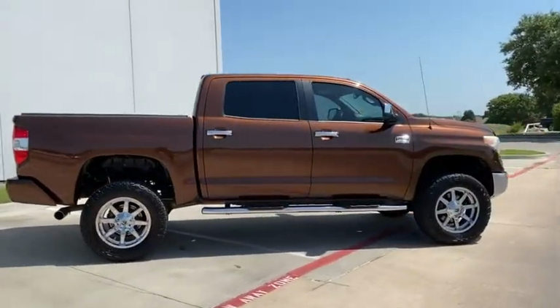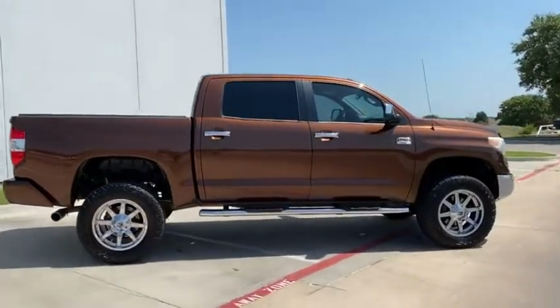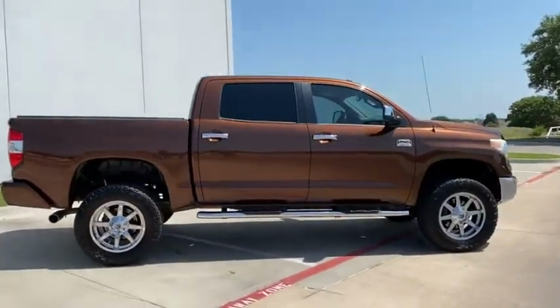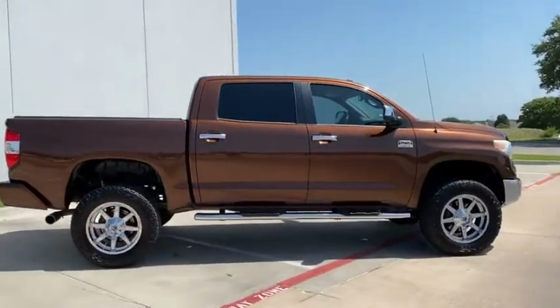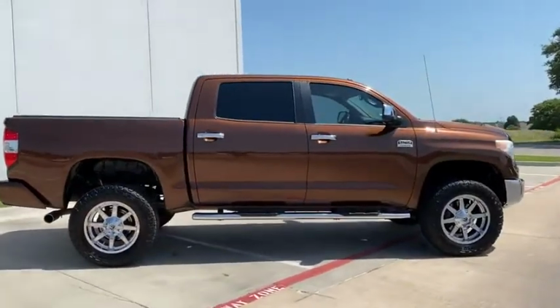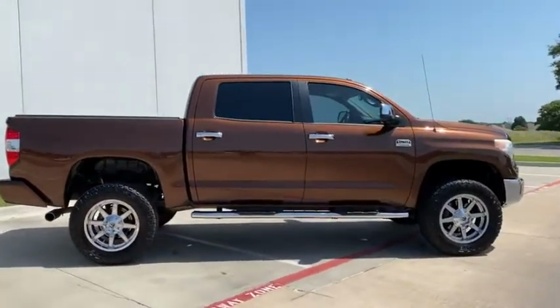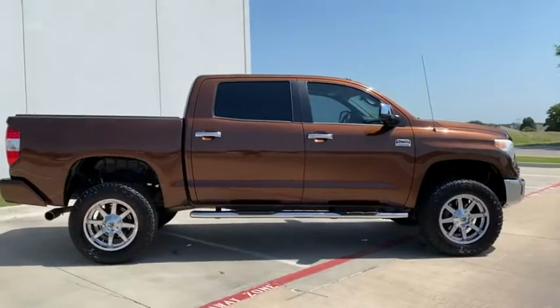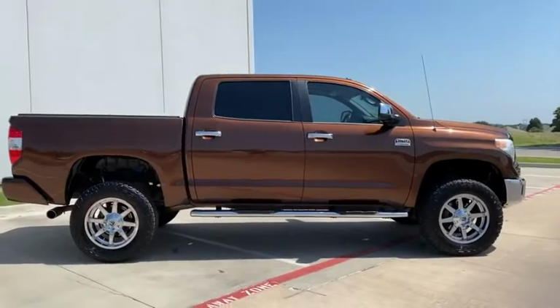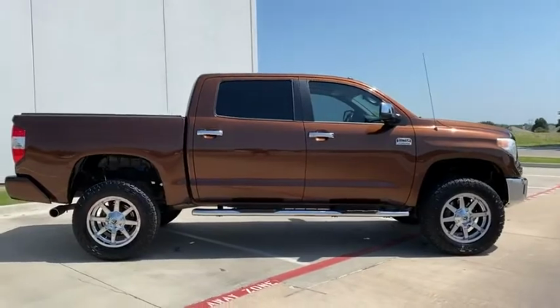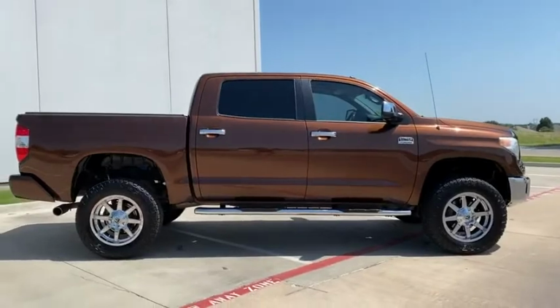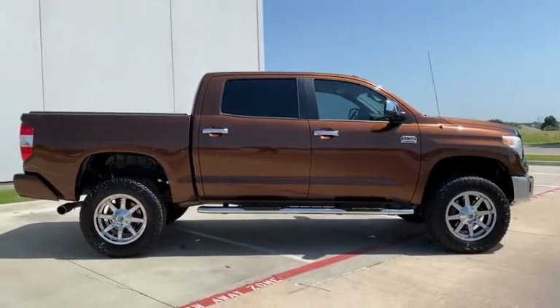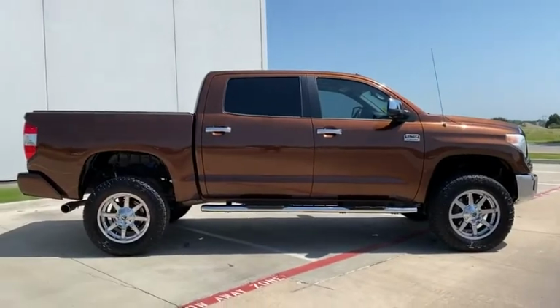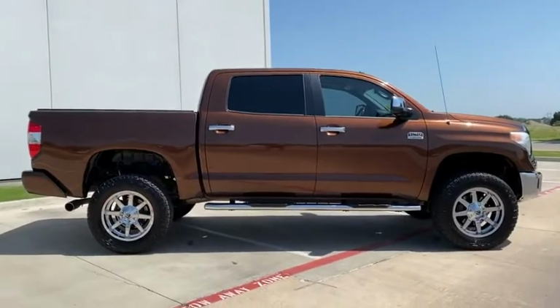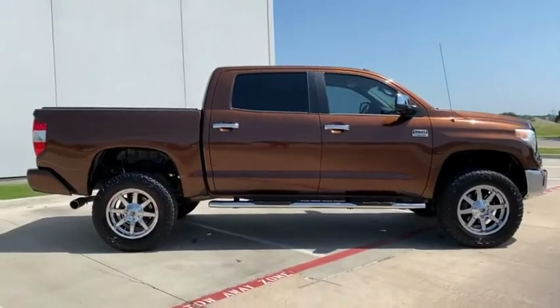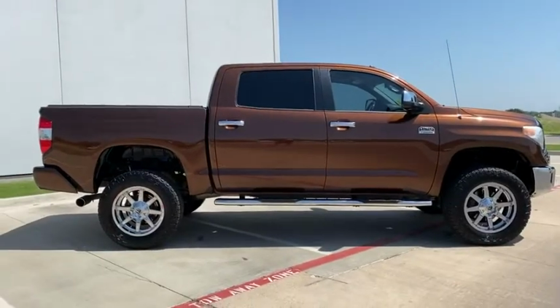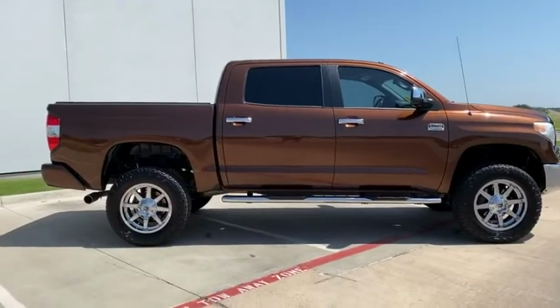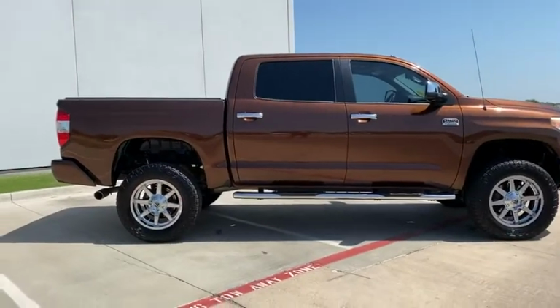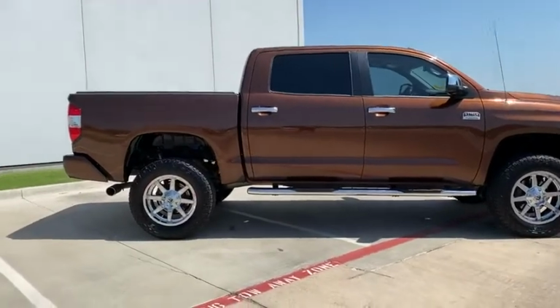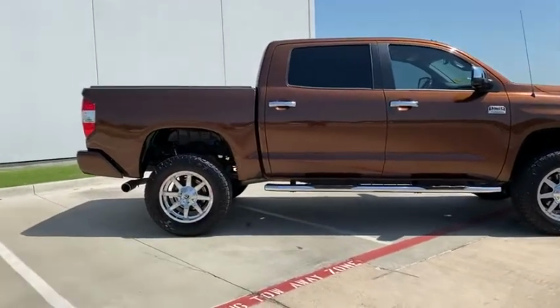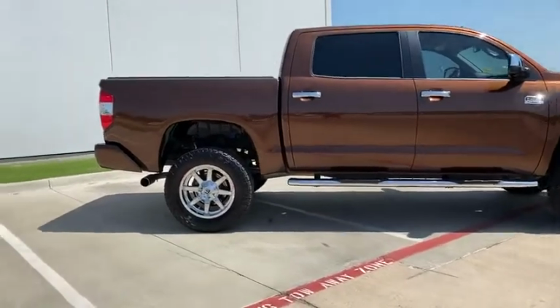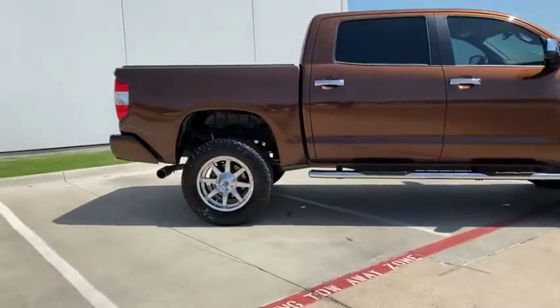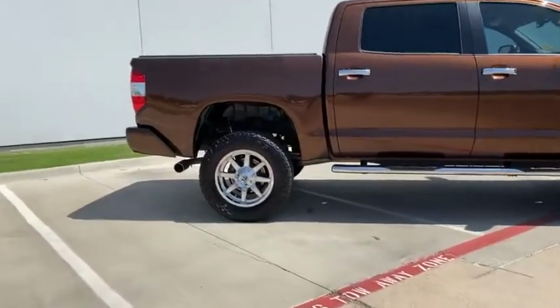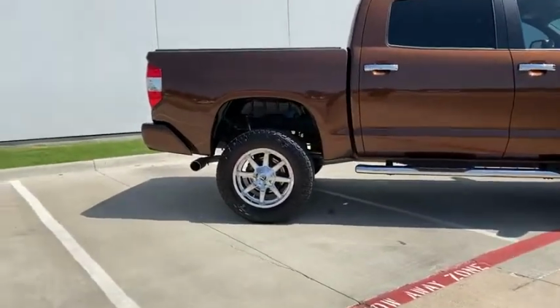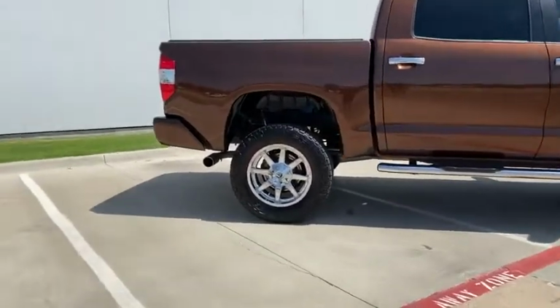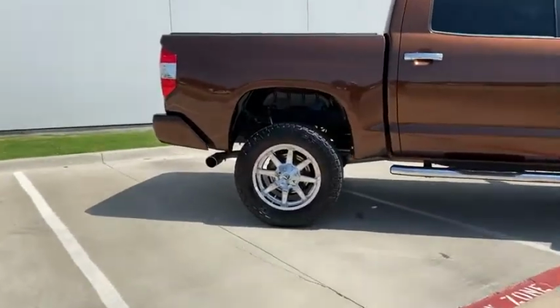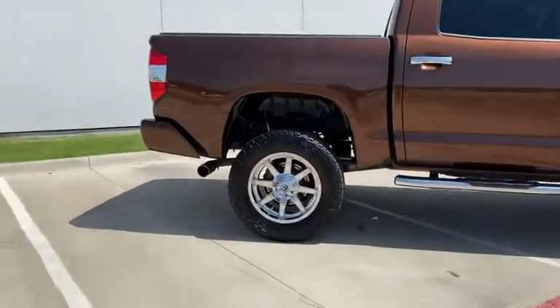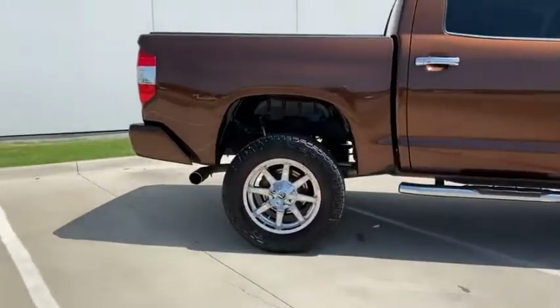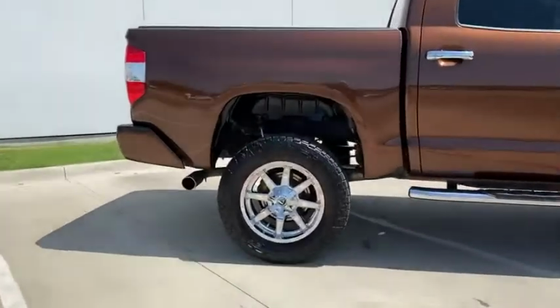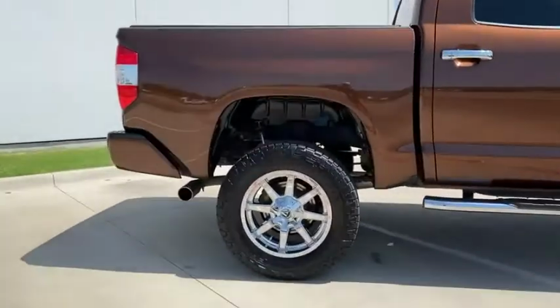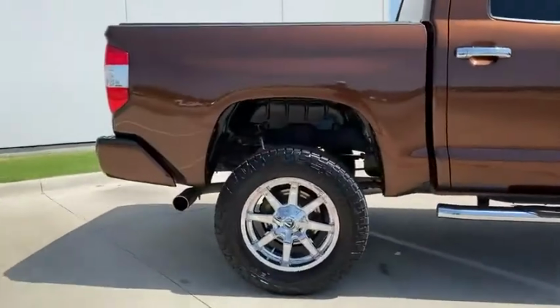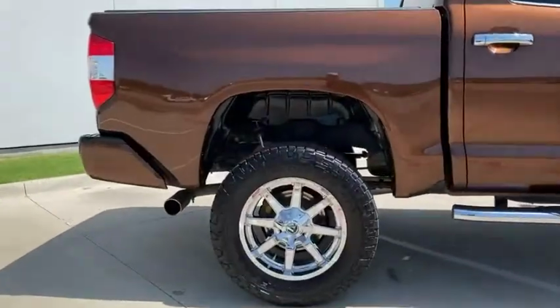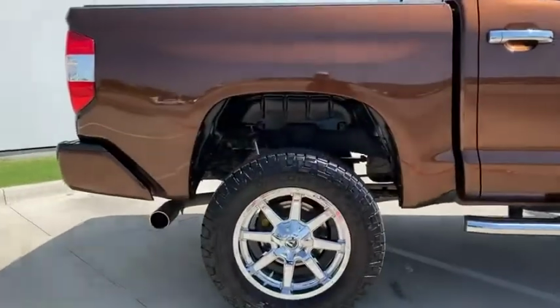The Tundra is the perfect mix of power and efficiency. Come see the car for yourself.